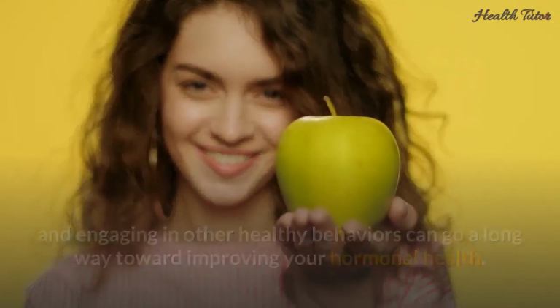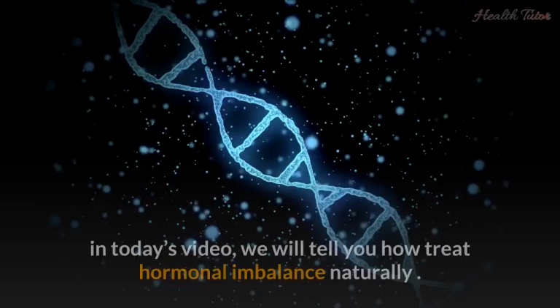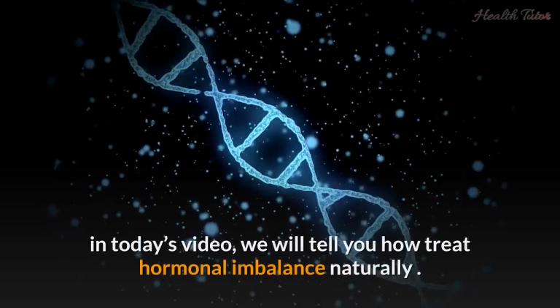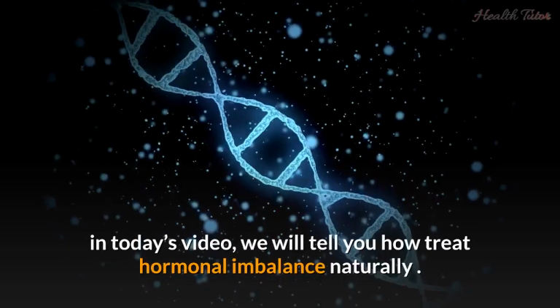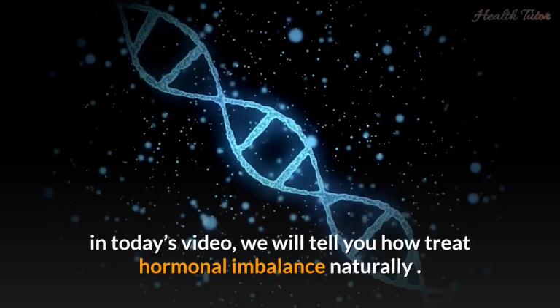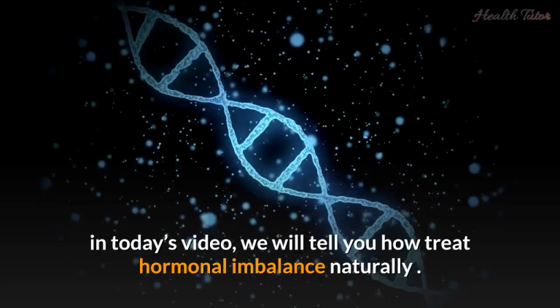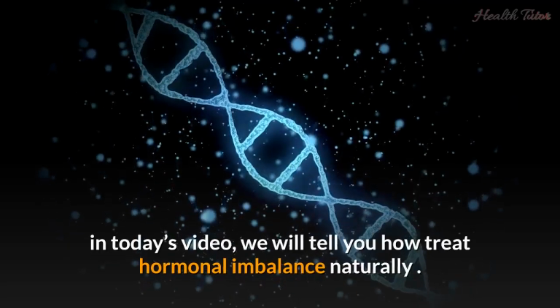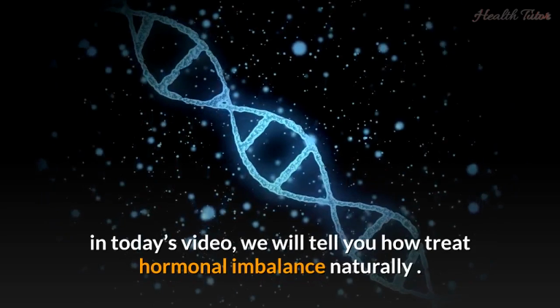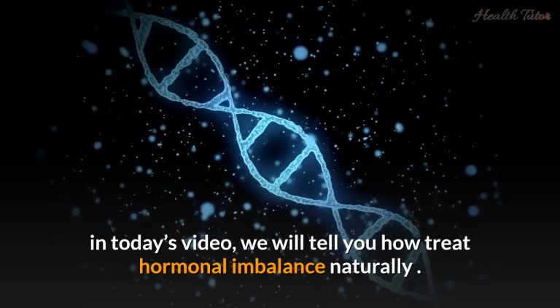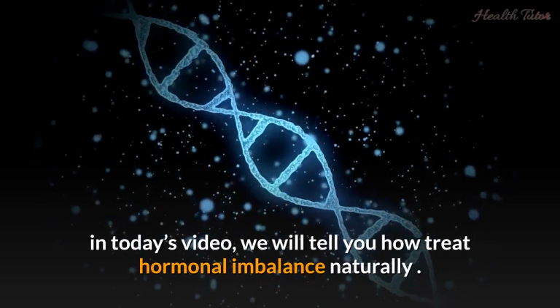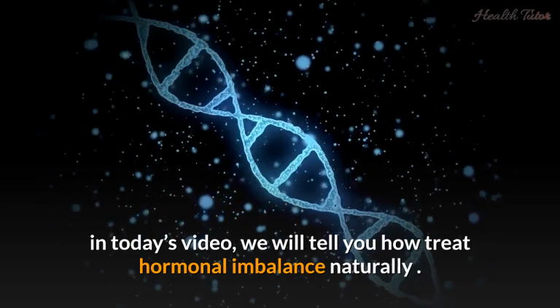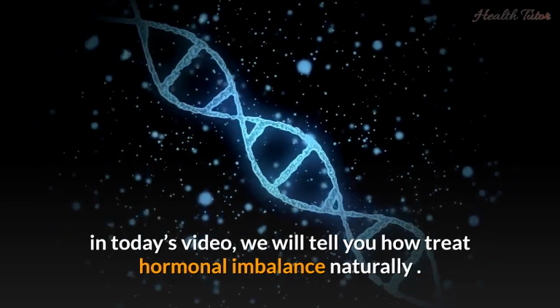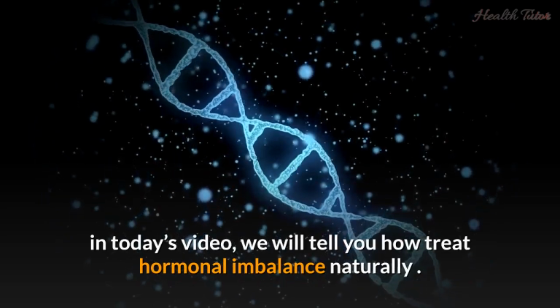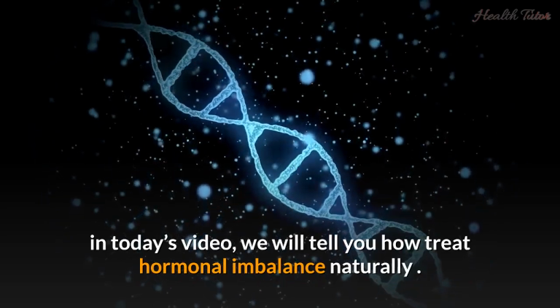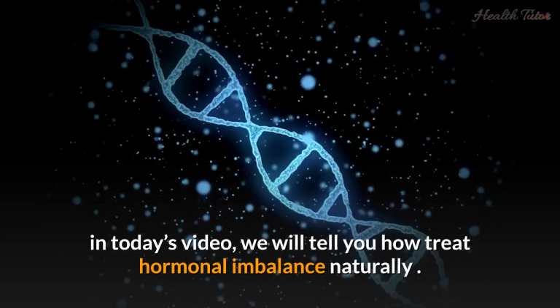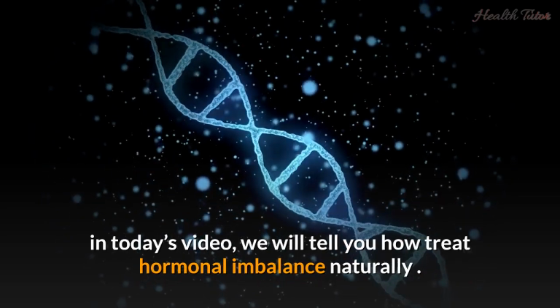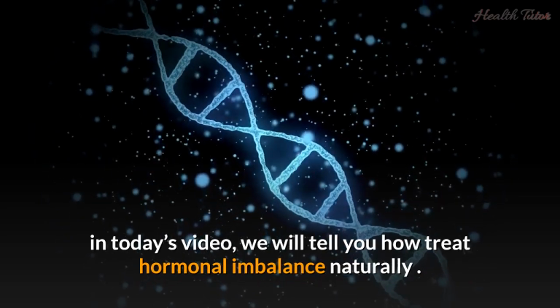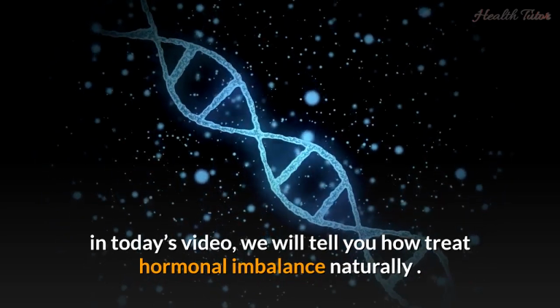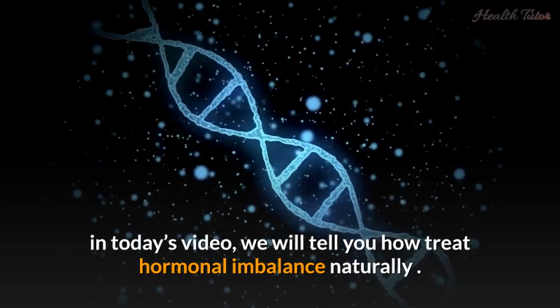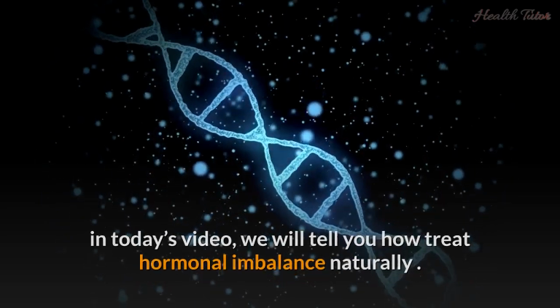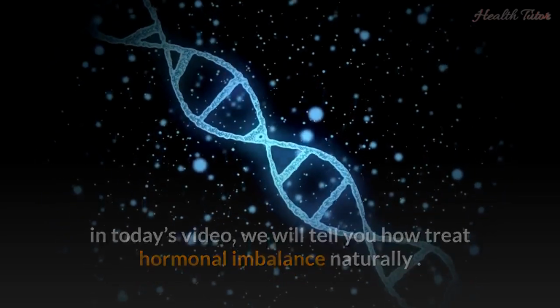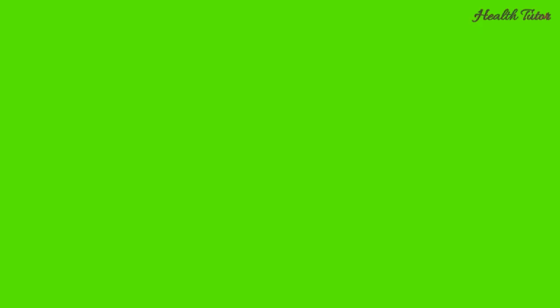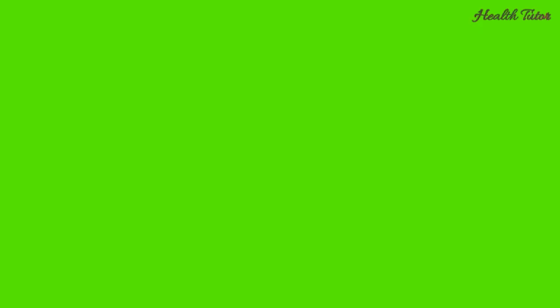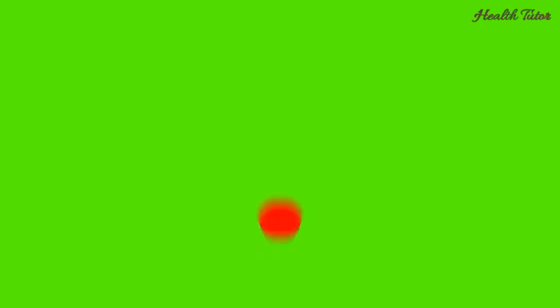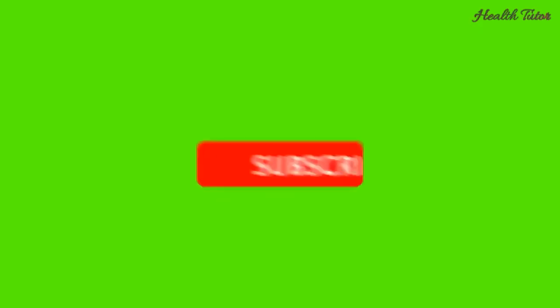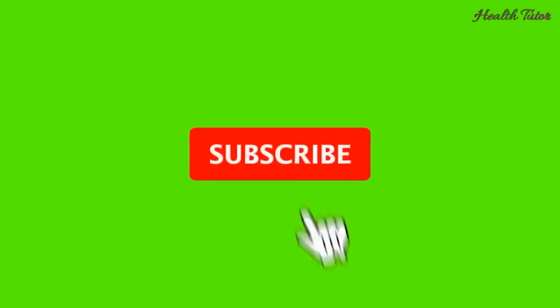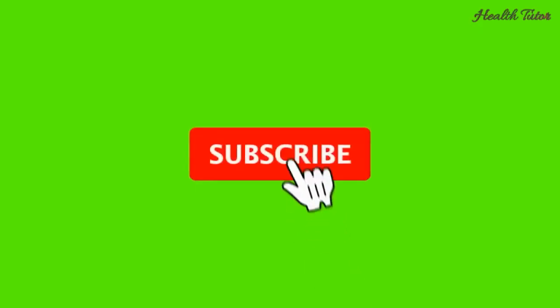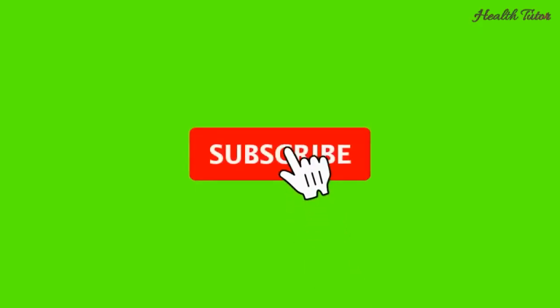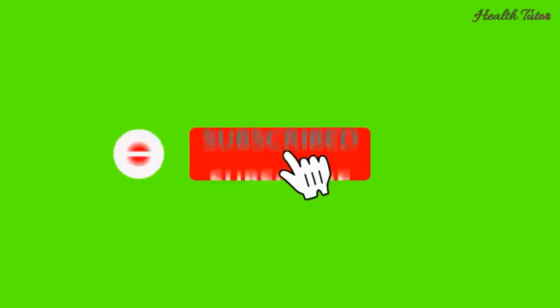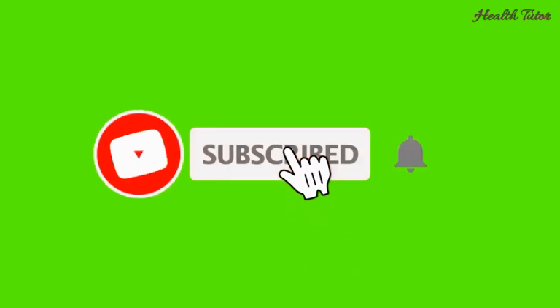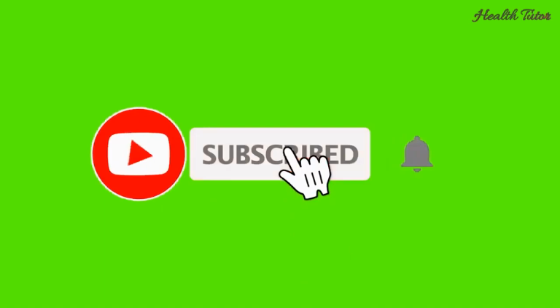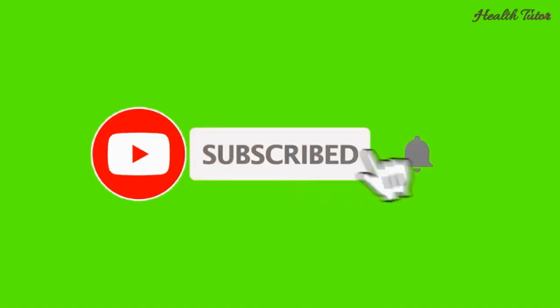In today's video, we will tell you how to treat hormonal imbalance naturally. Watch till the end to learn about all of them.